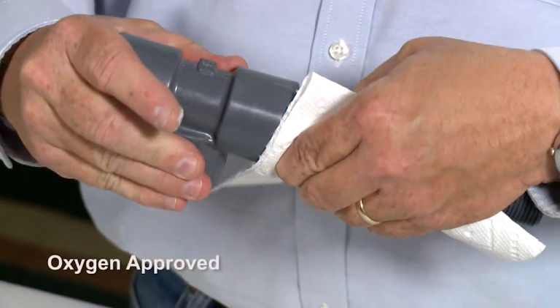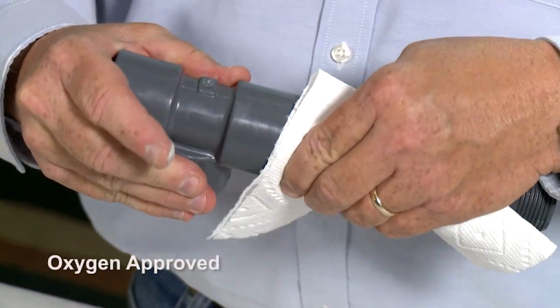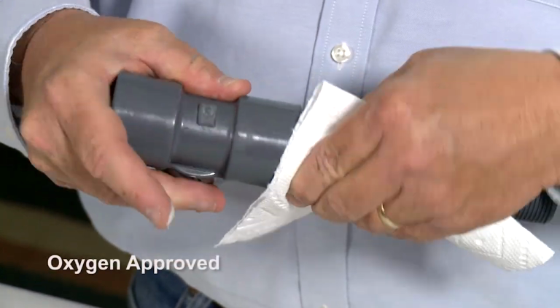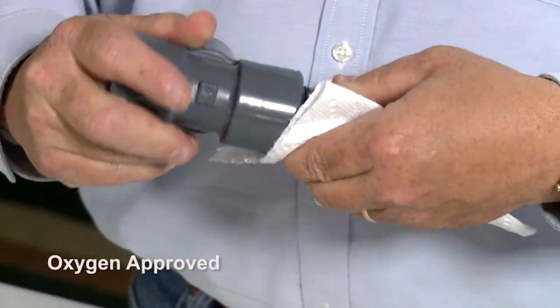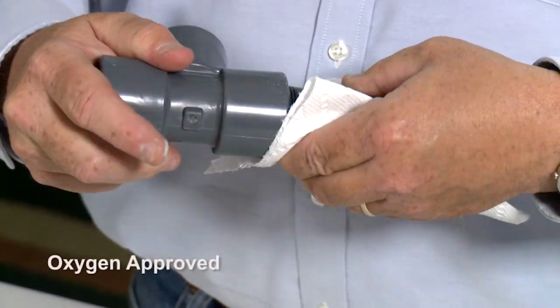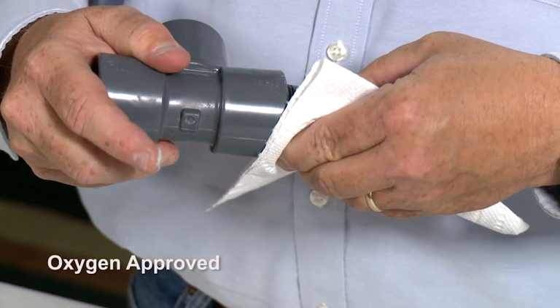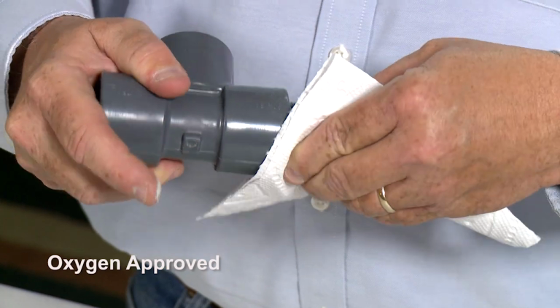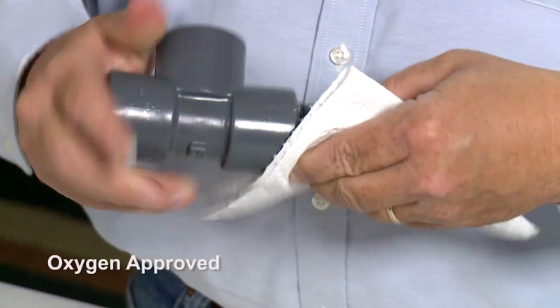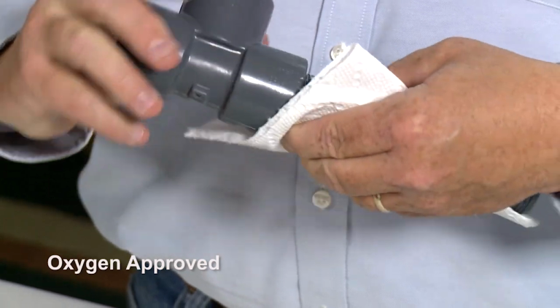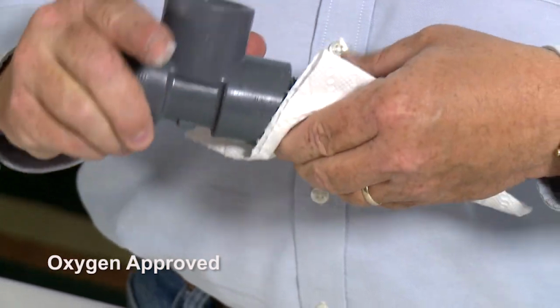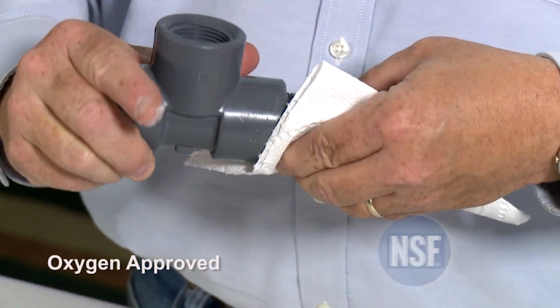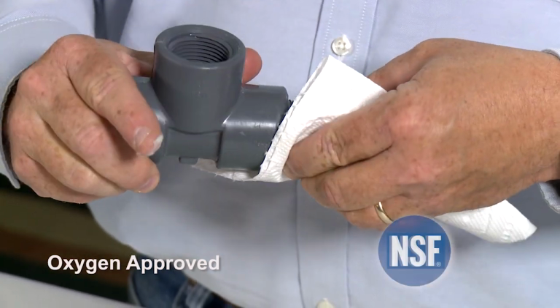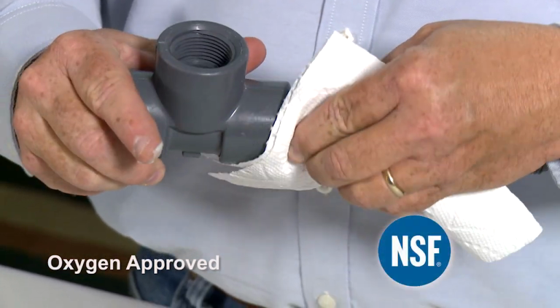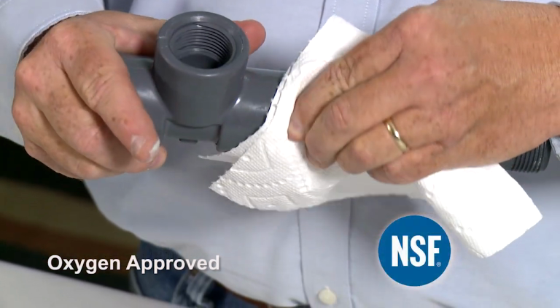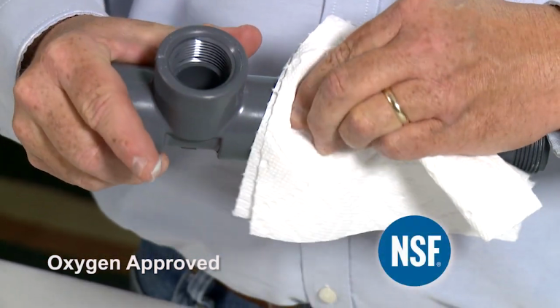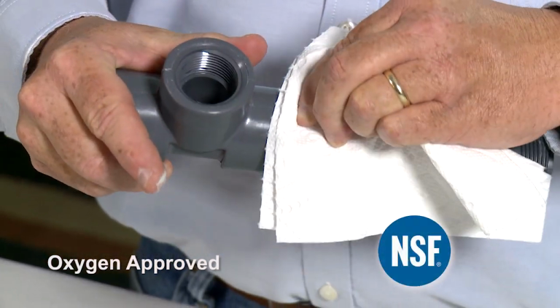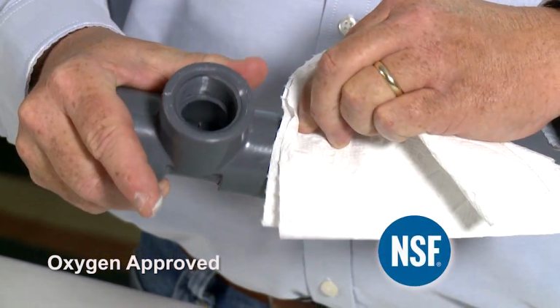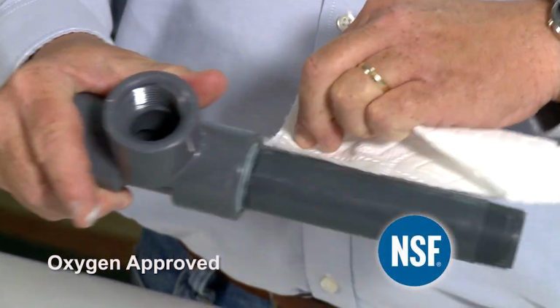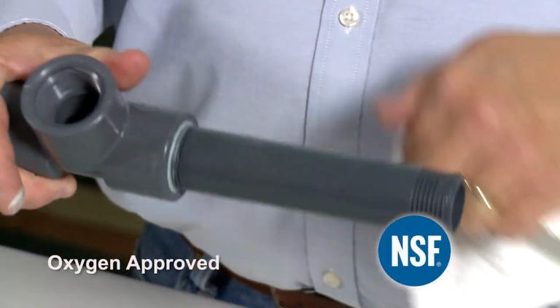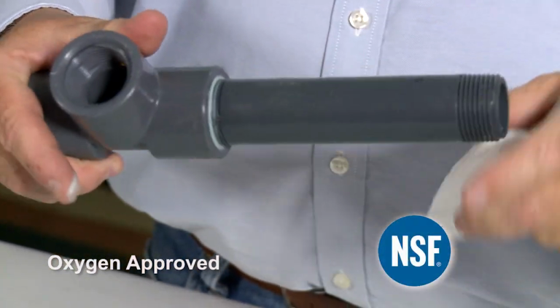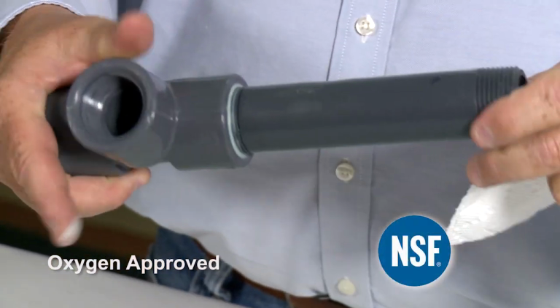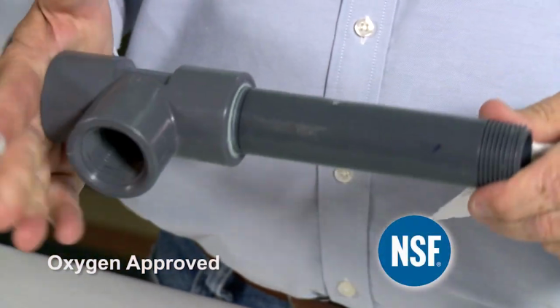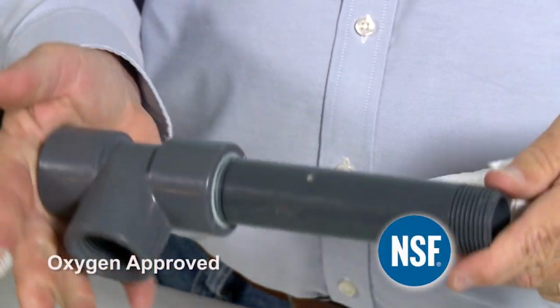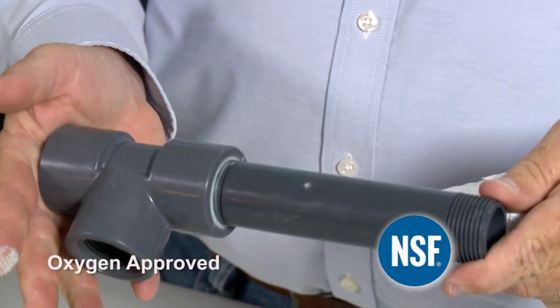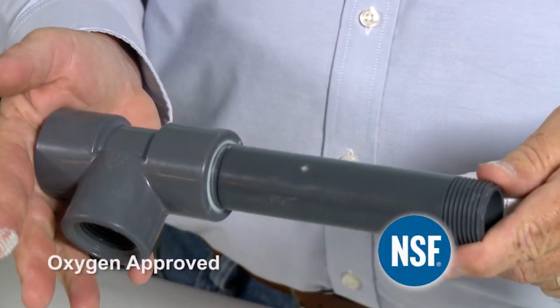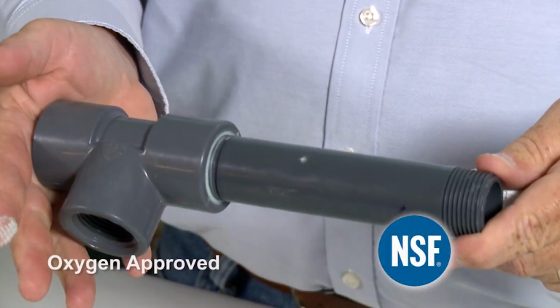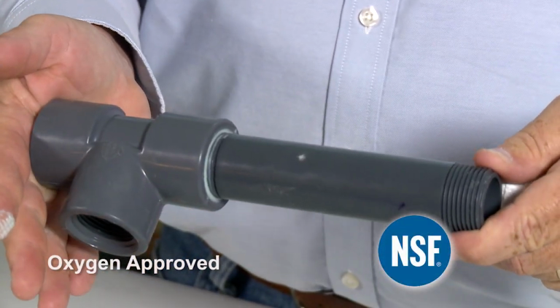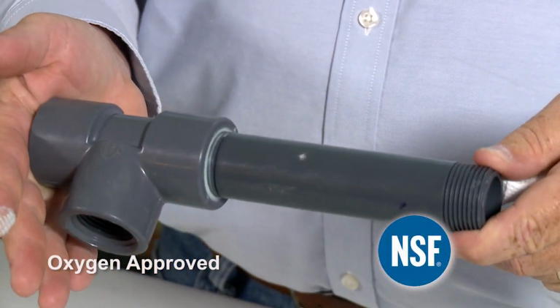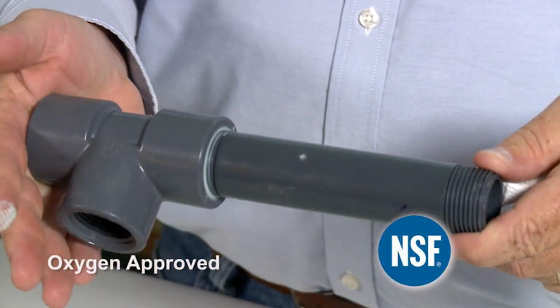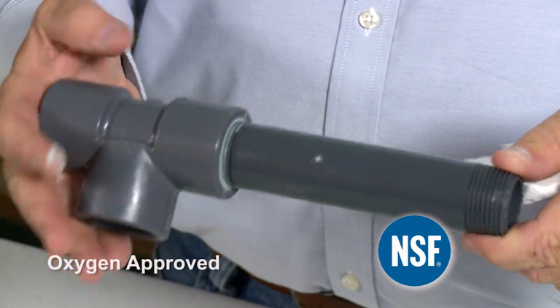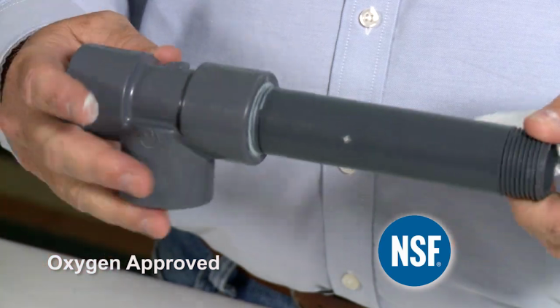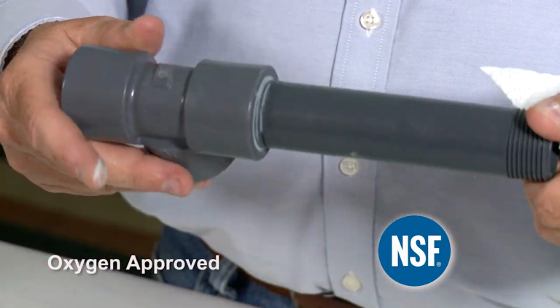LOX-8 paste is oxygen approved and approved for use in food processing facilities by NSF International.